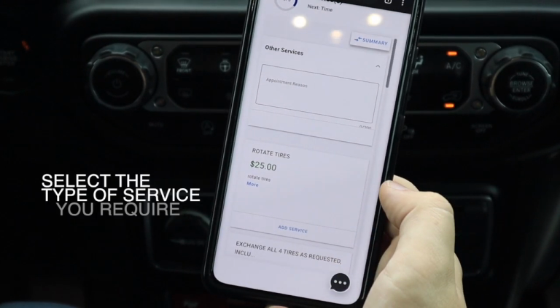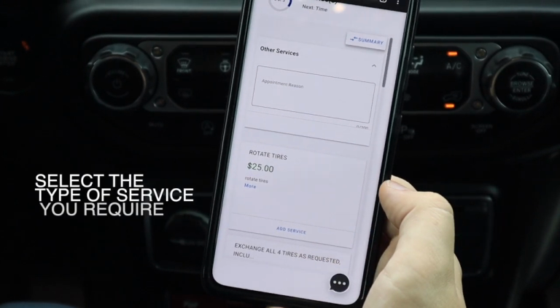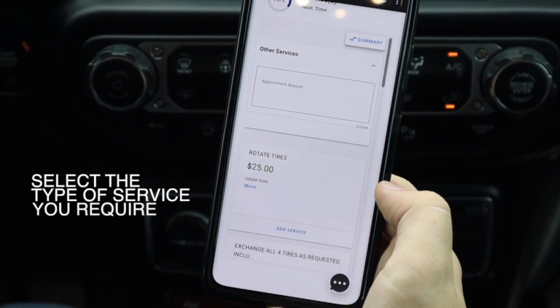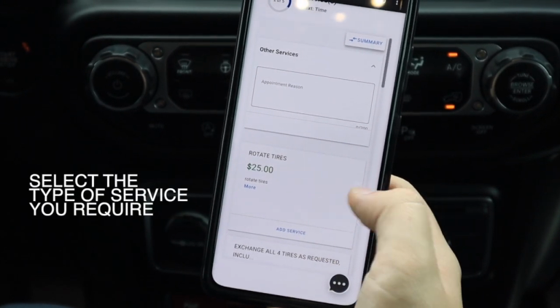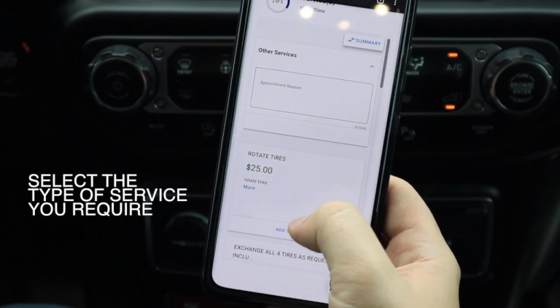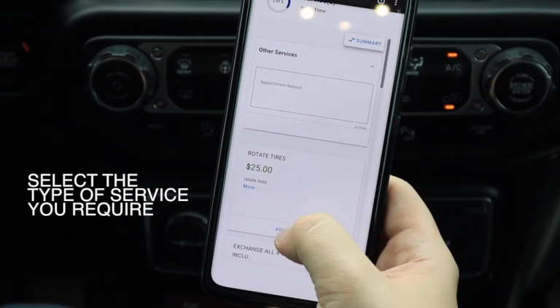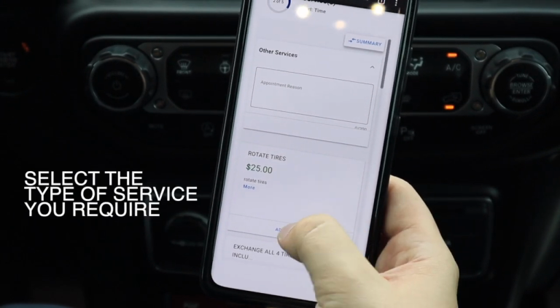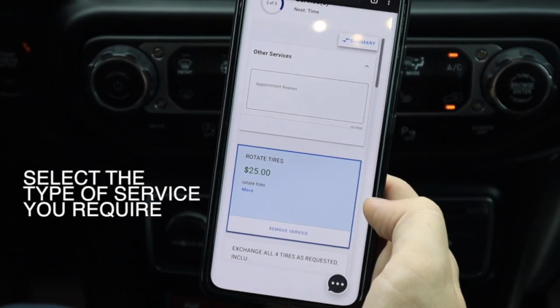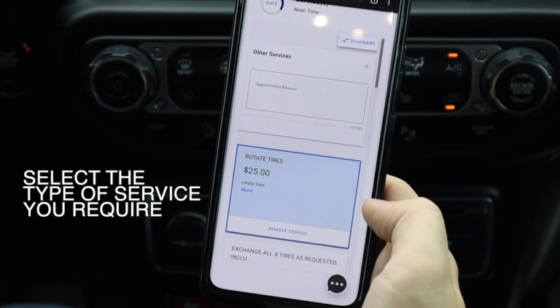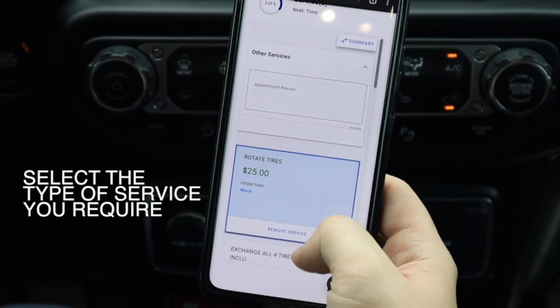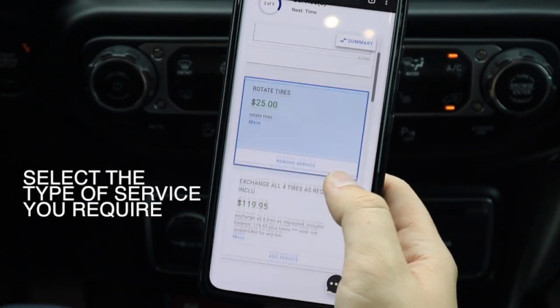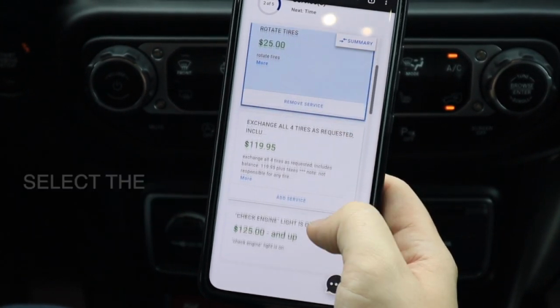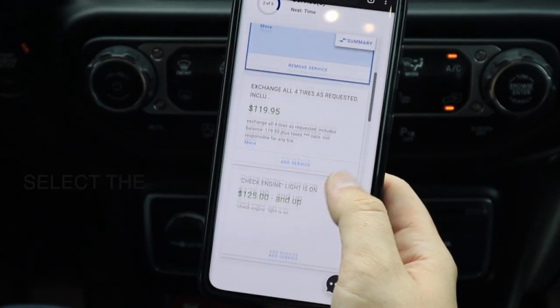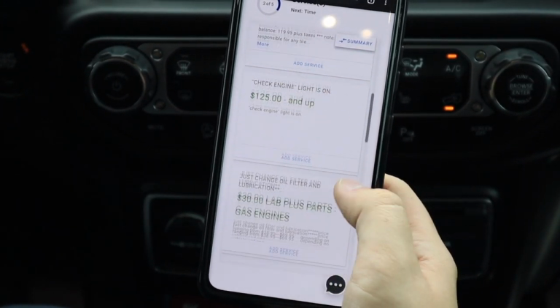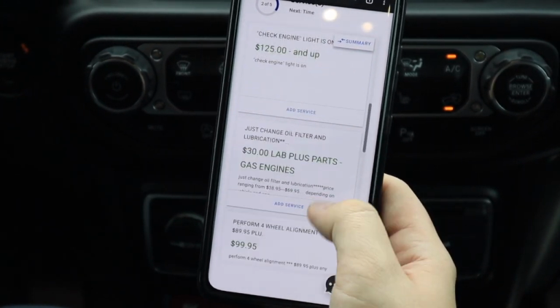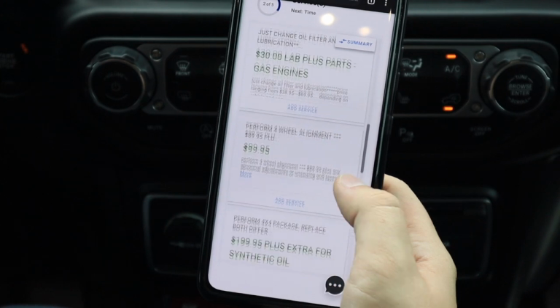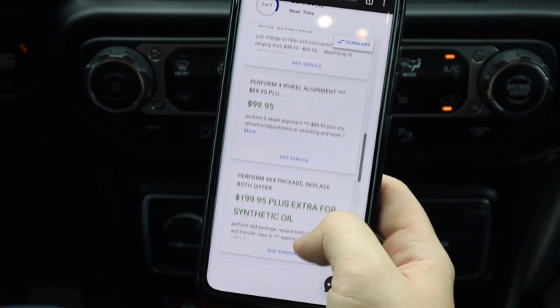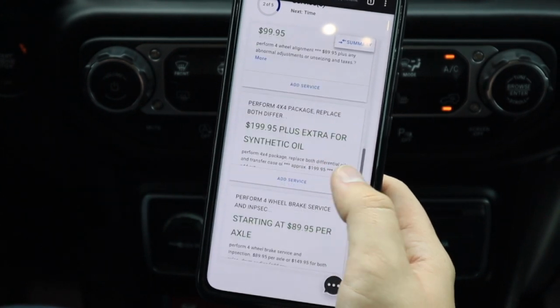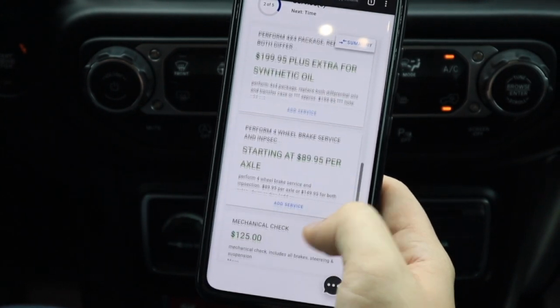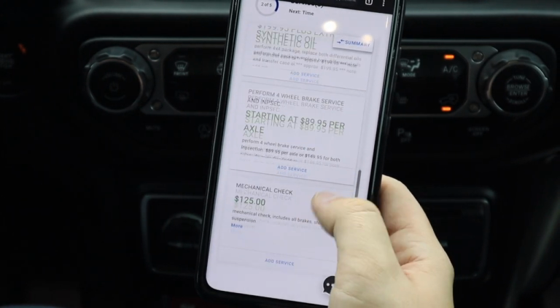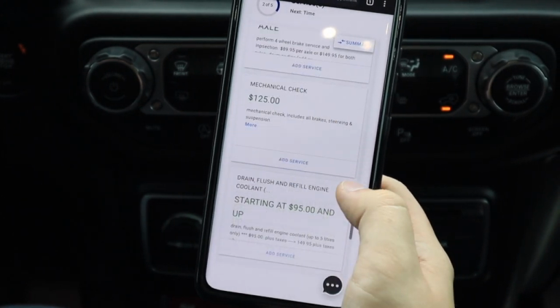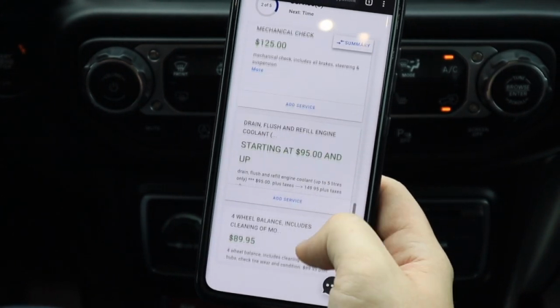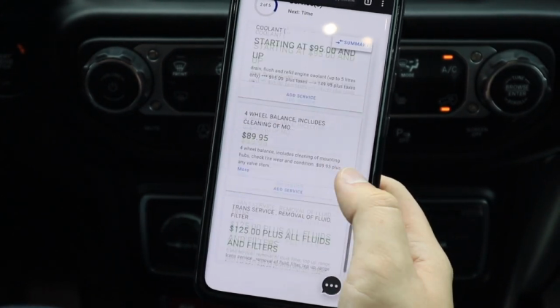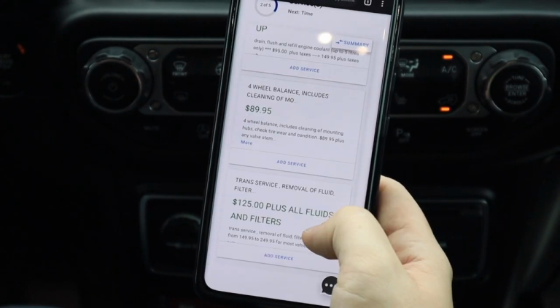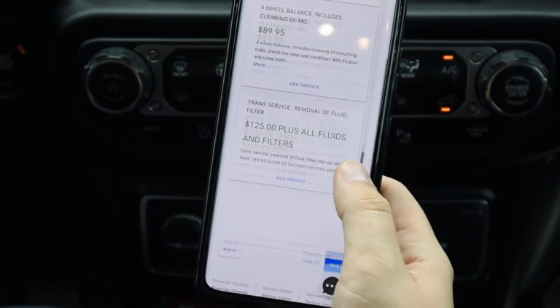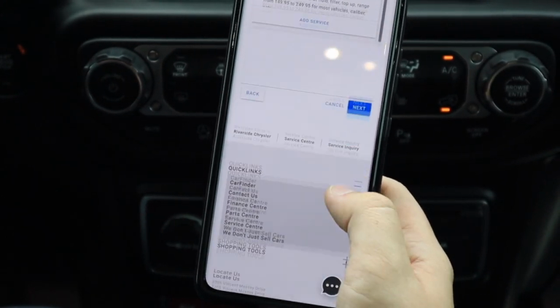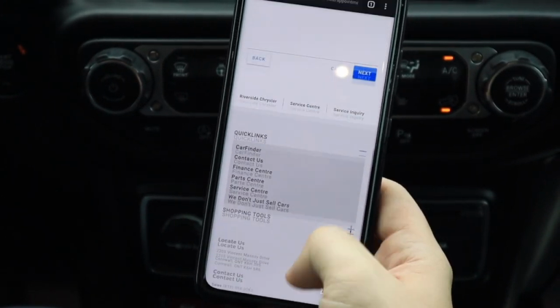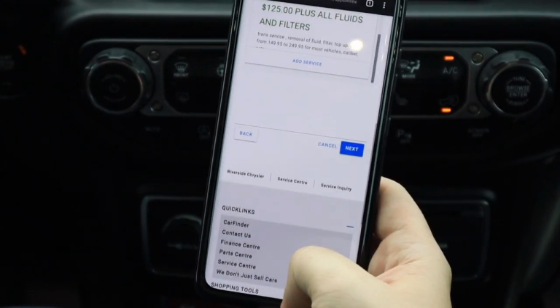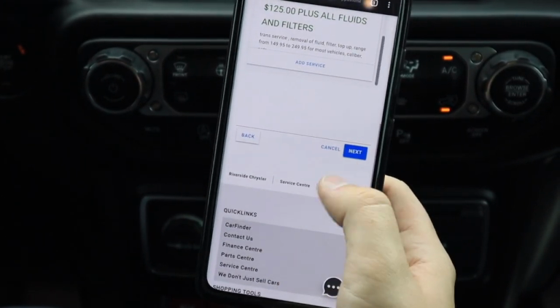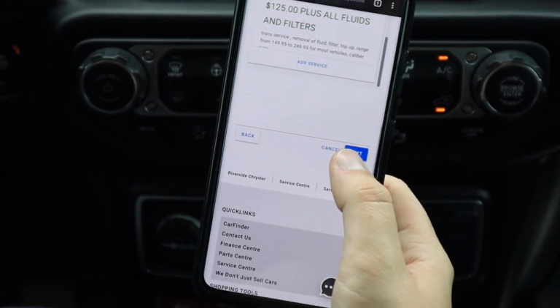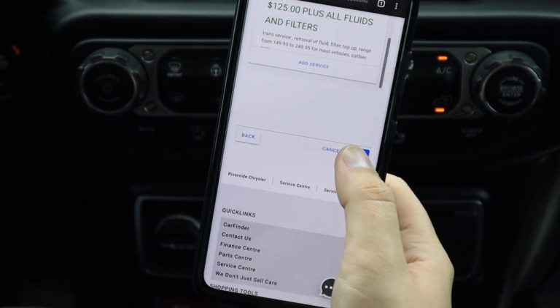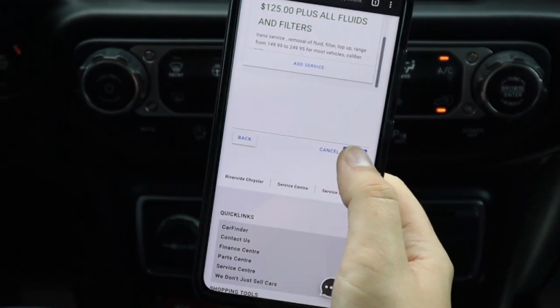I'd like my tires rotated — click Add Service, go all the way to the bottom, and click Next.